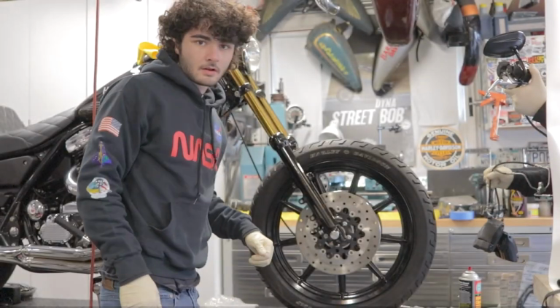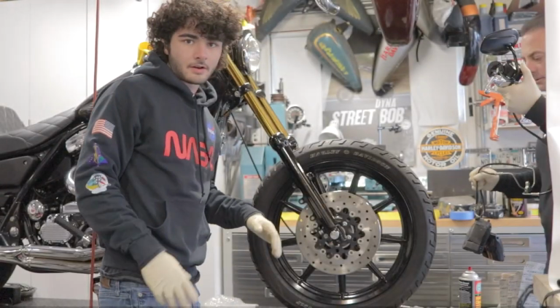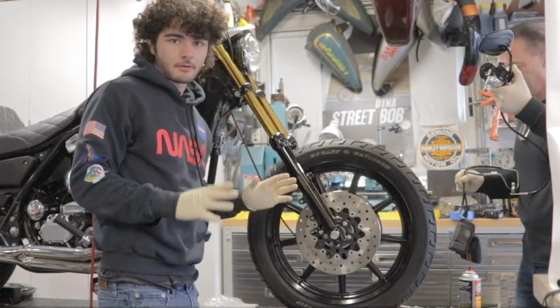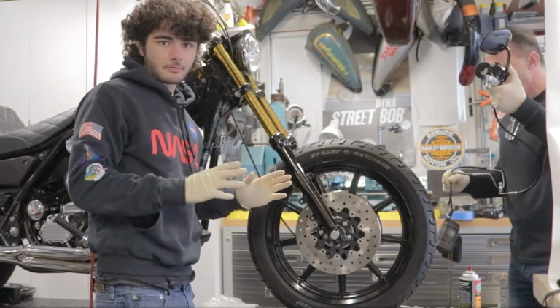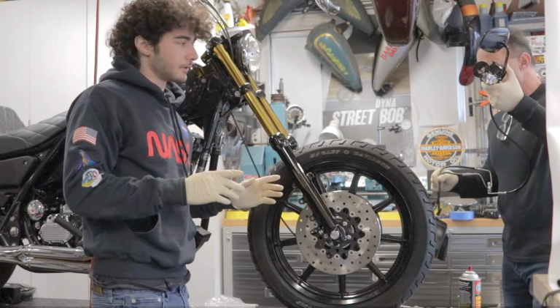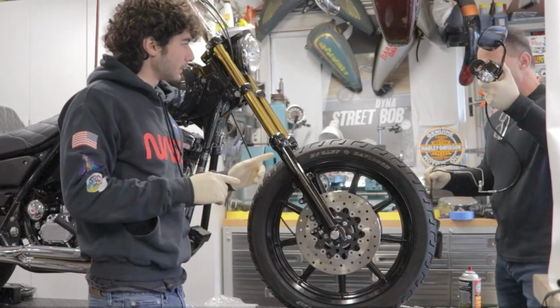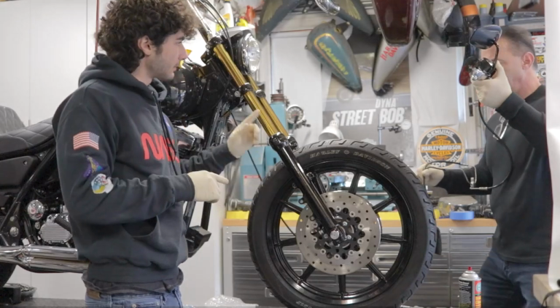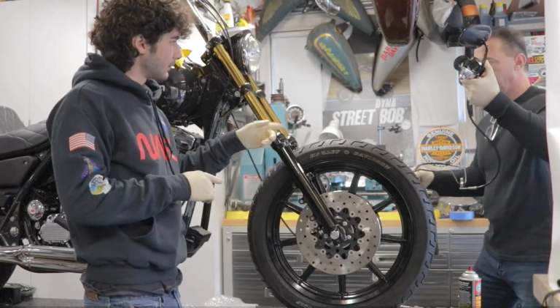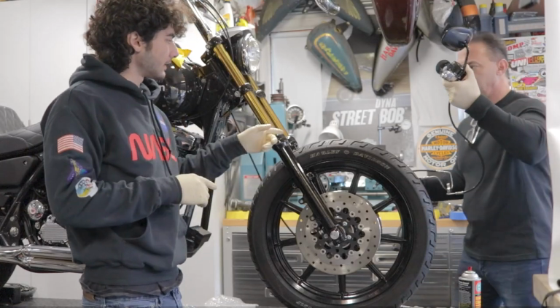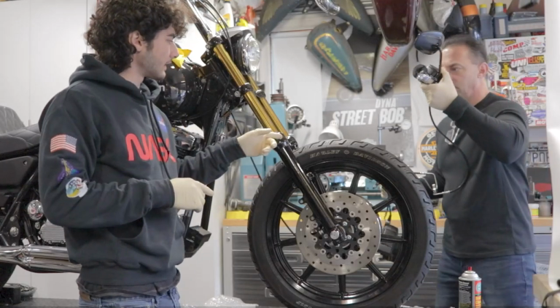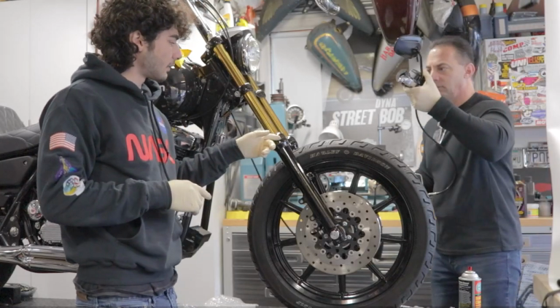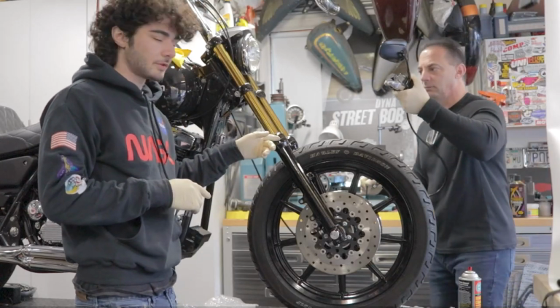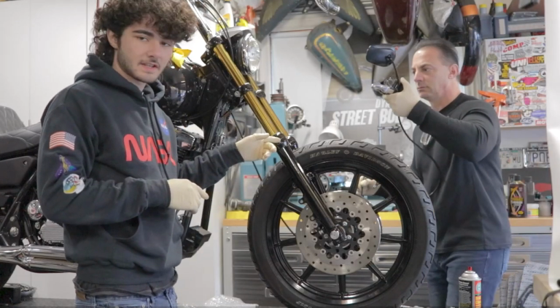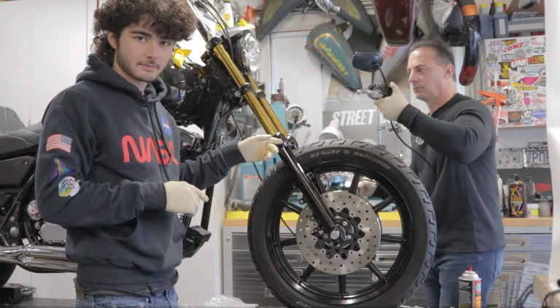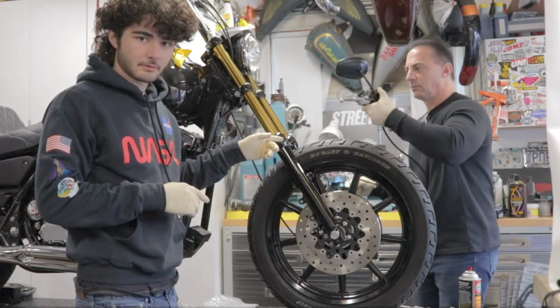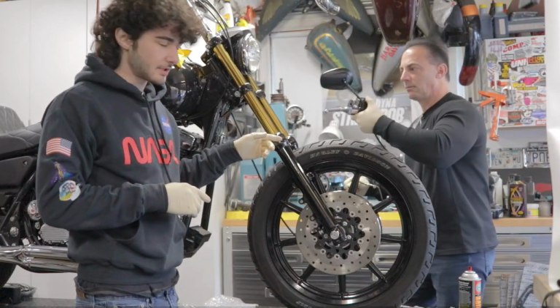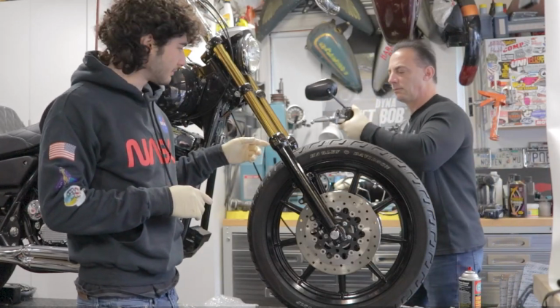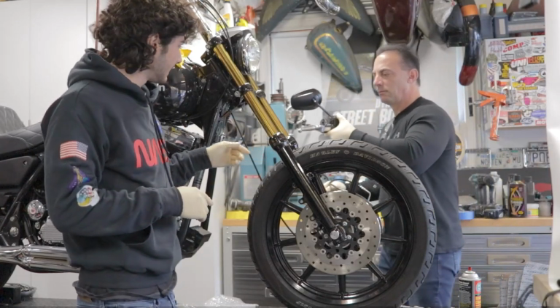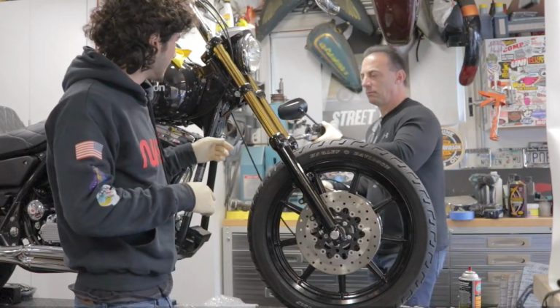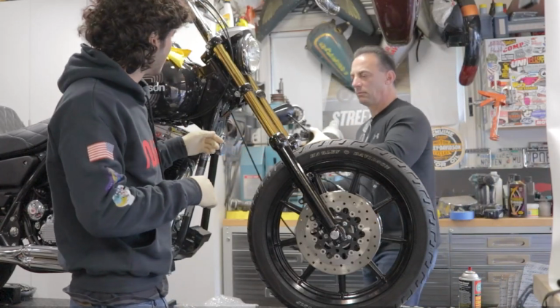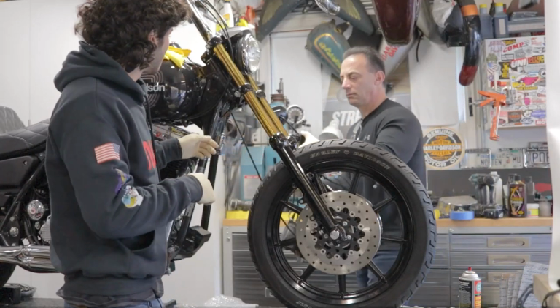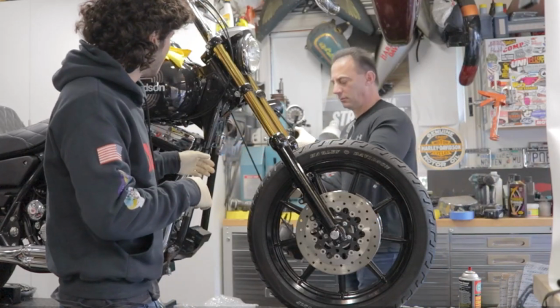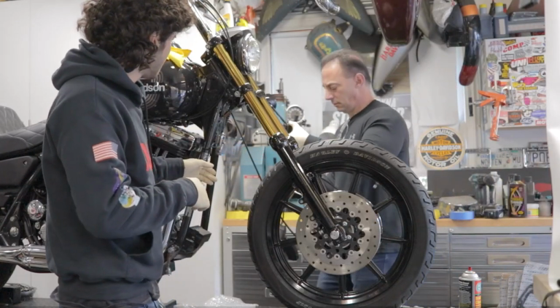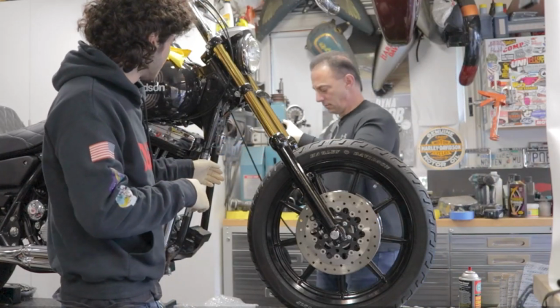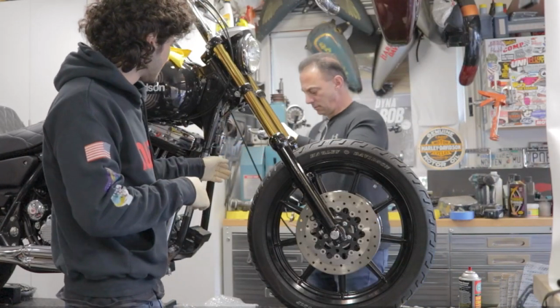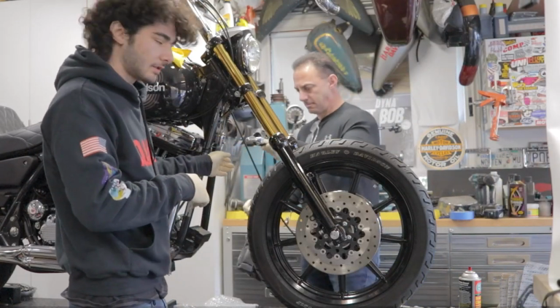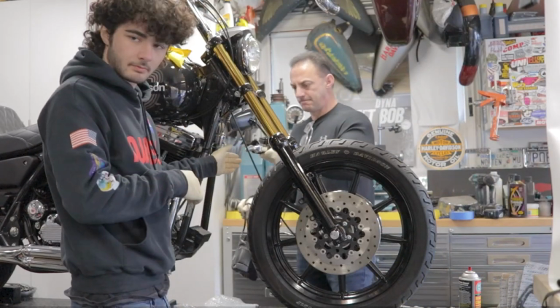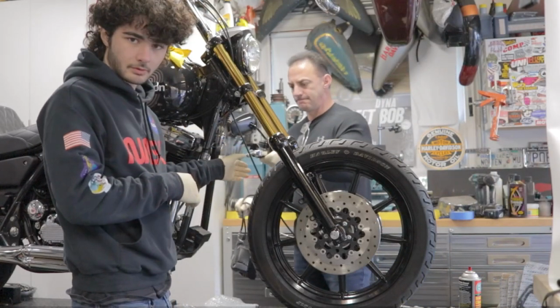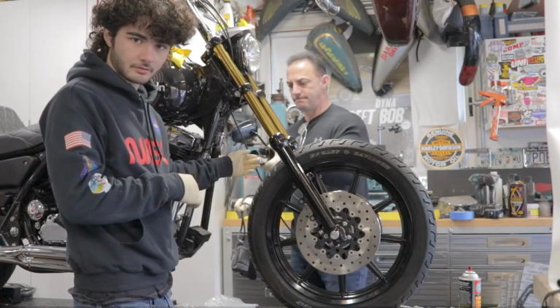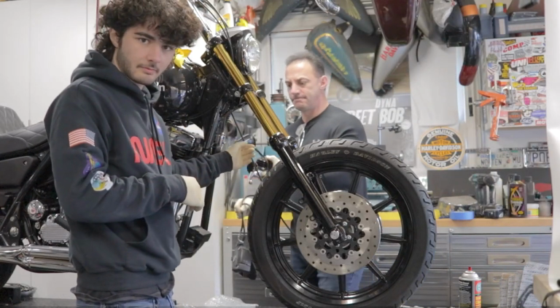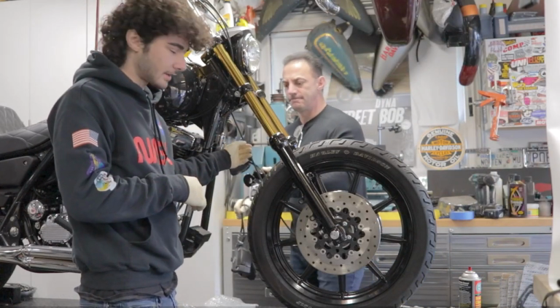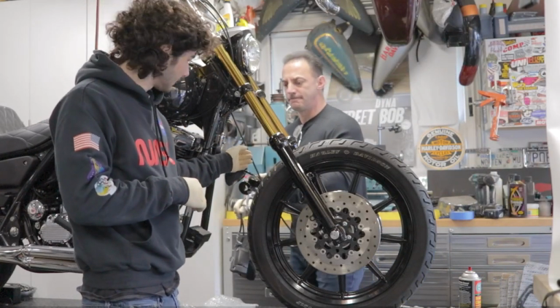Now we're bringing this whole setup that we just bled over to the bike and we're just going to bolt it right back on.